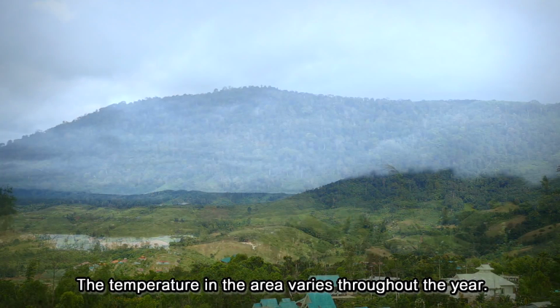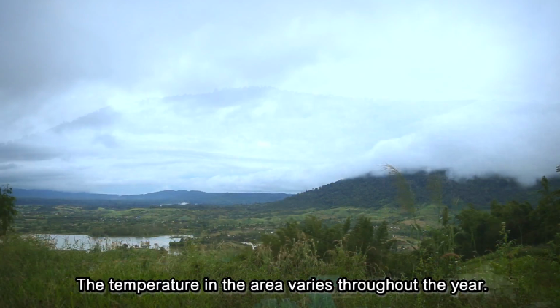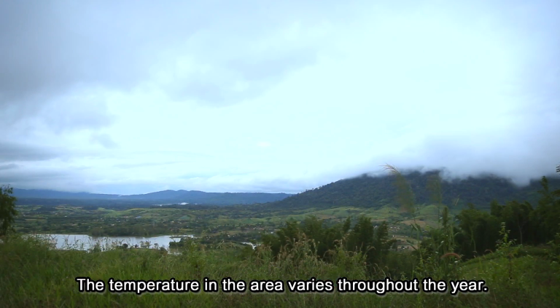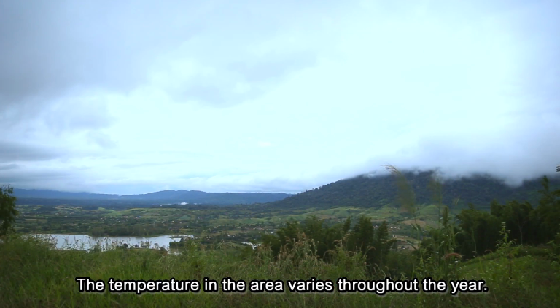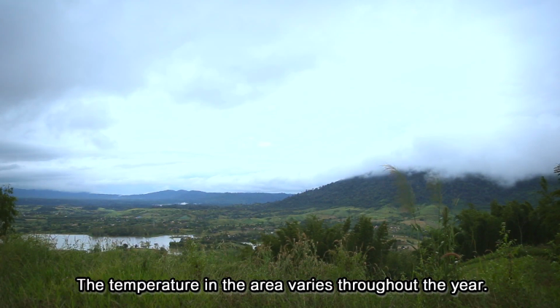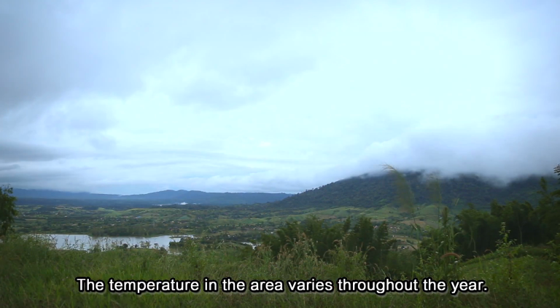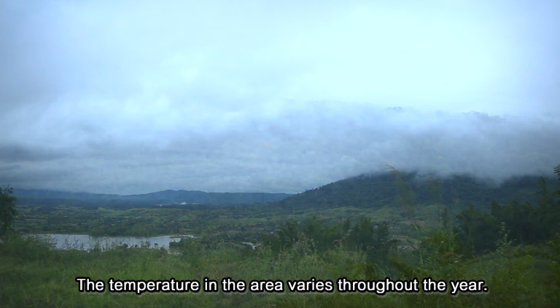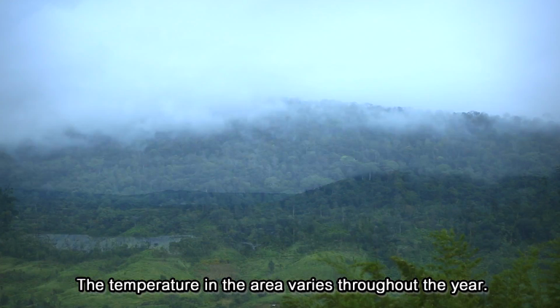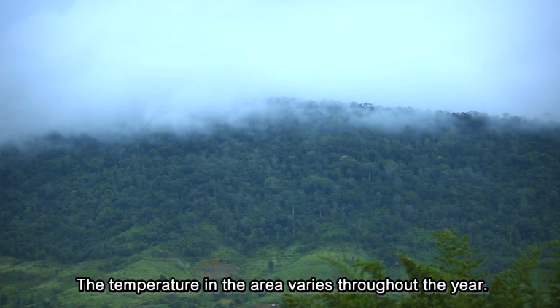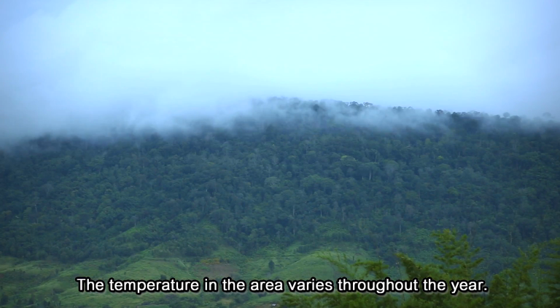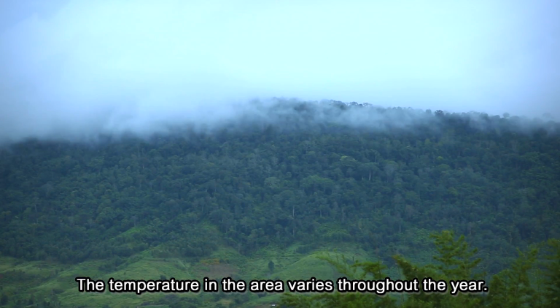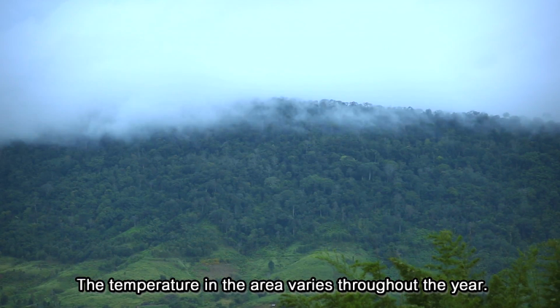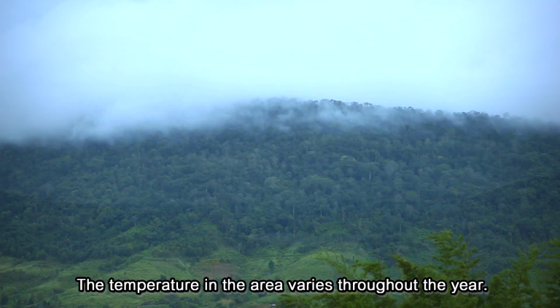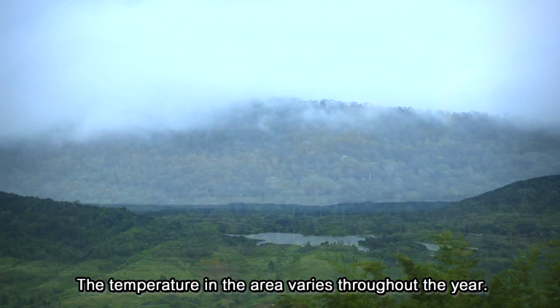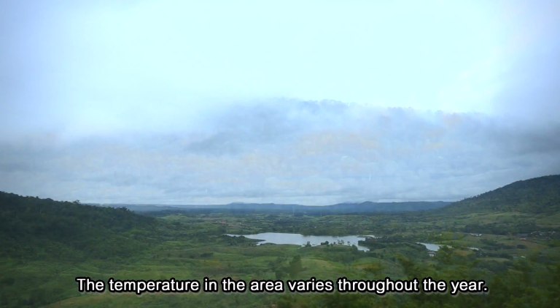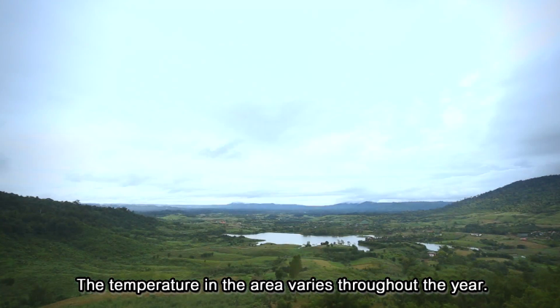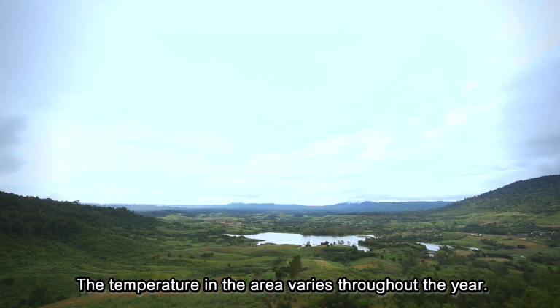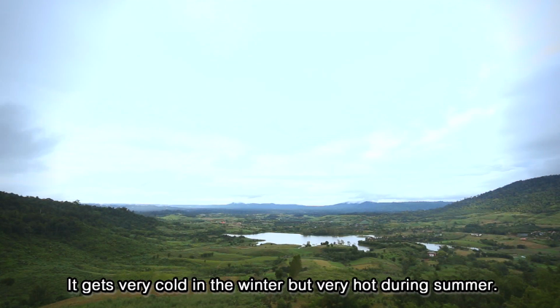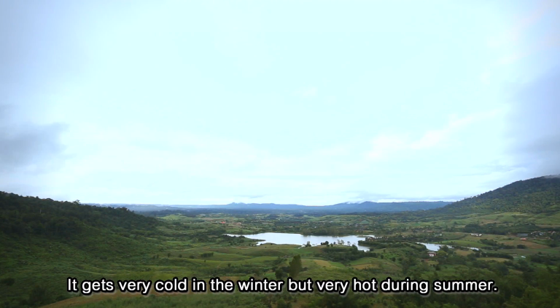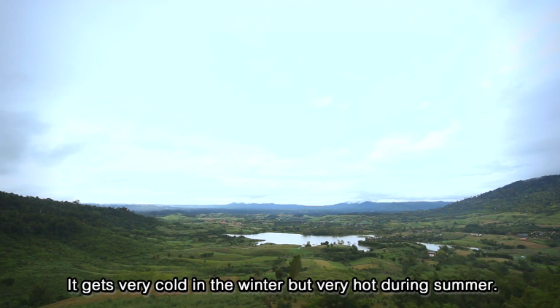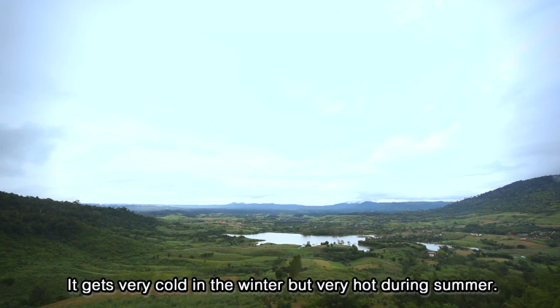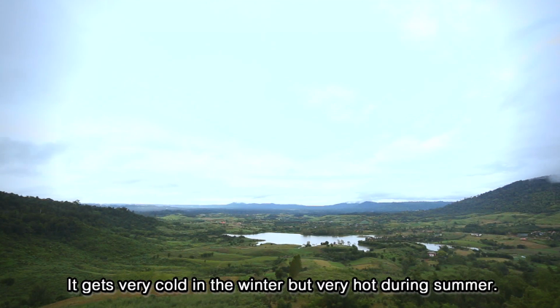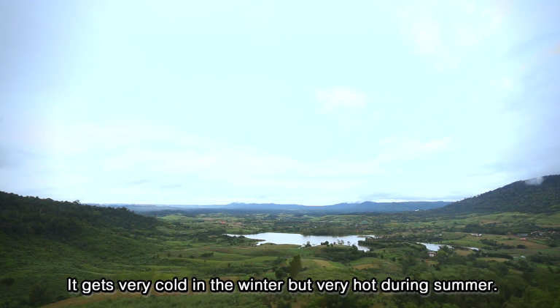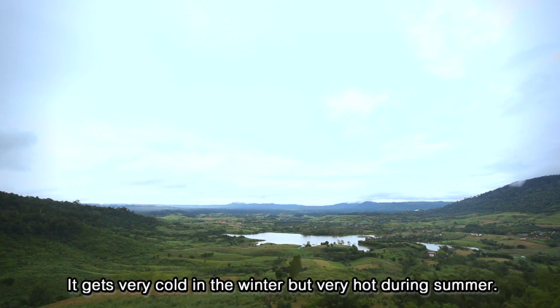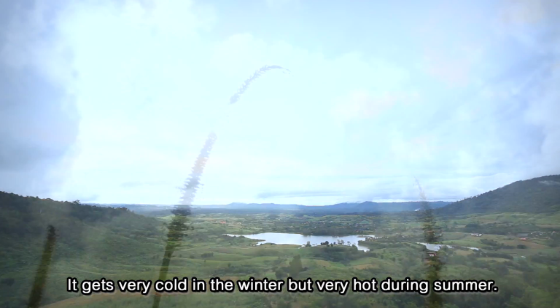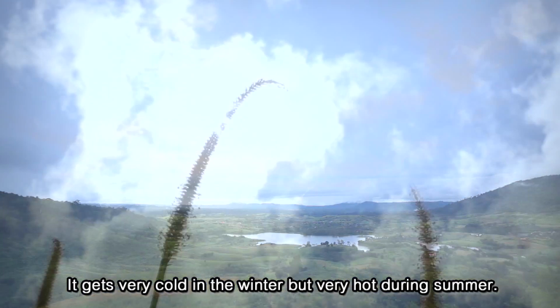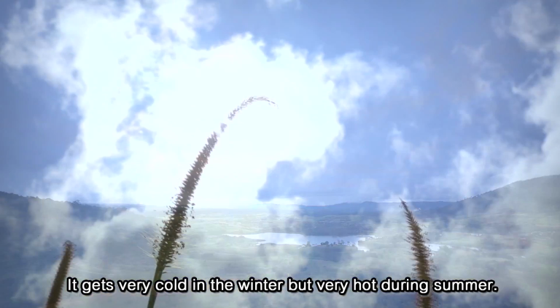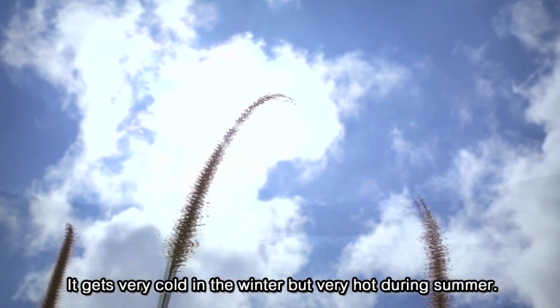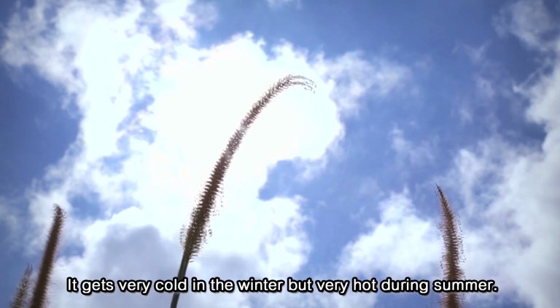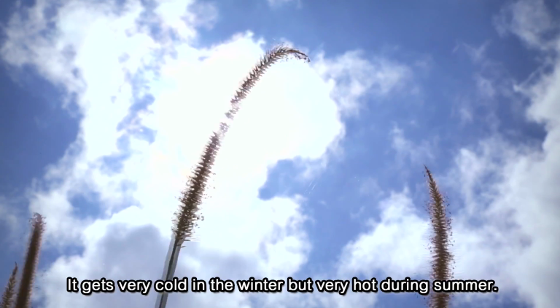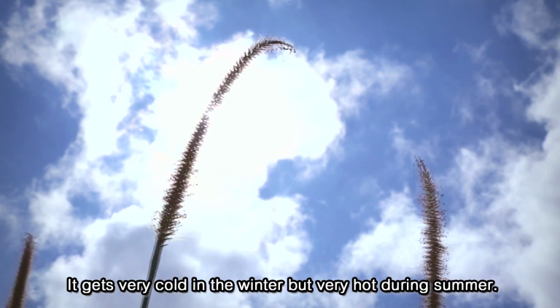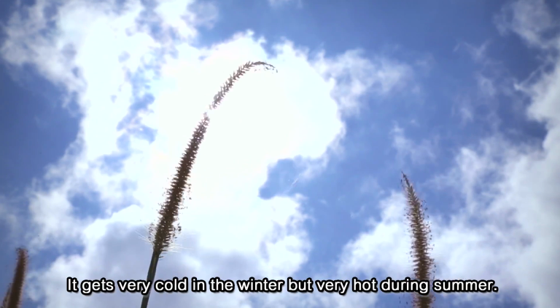The temperature in this area varies throughout the year. It gets very cold in winter, but very hot during summer.